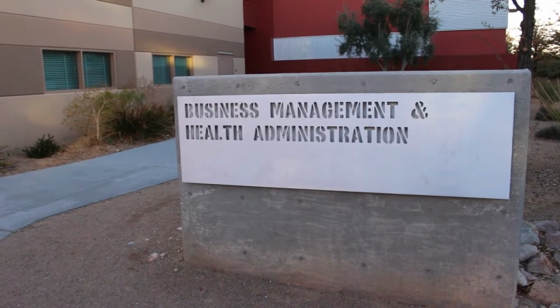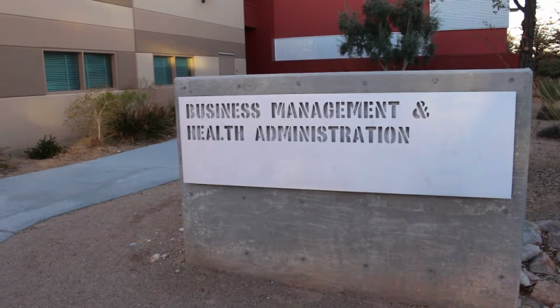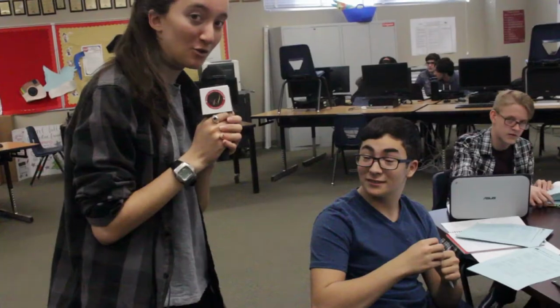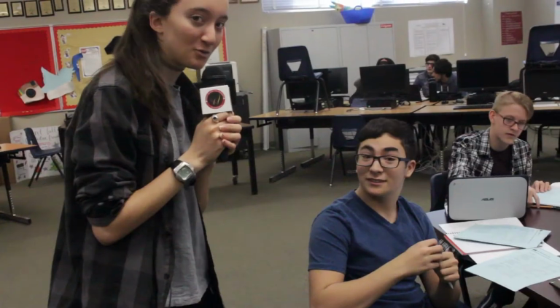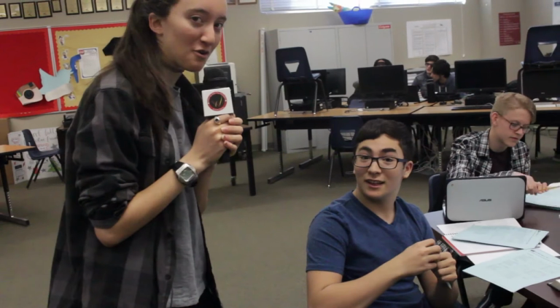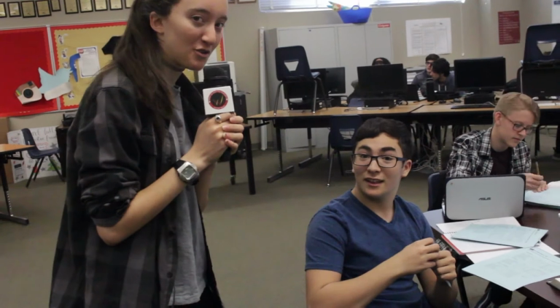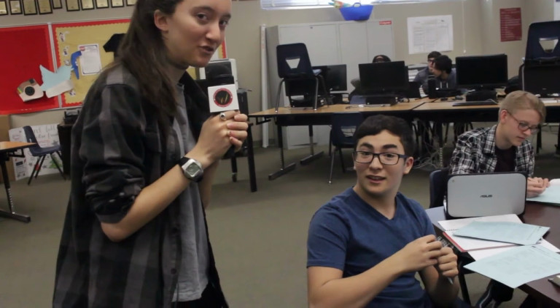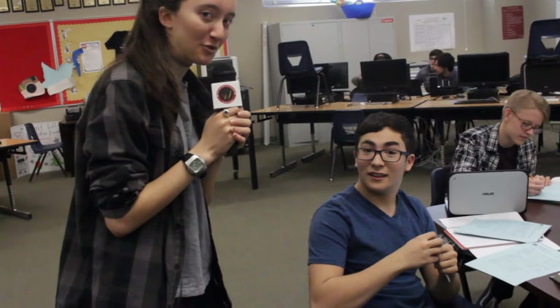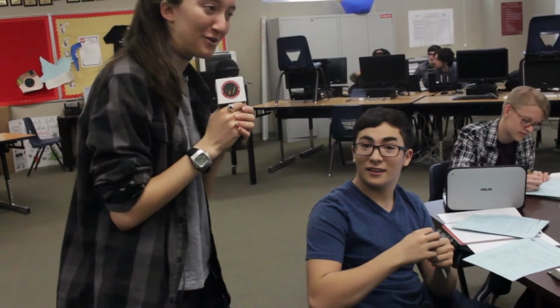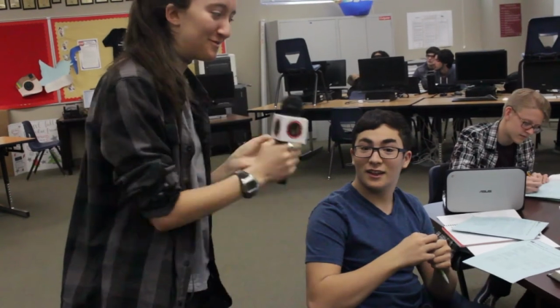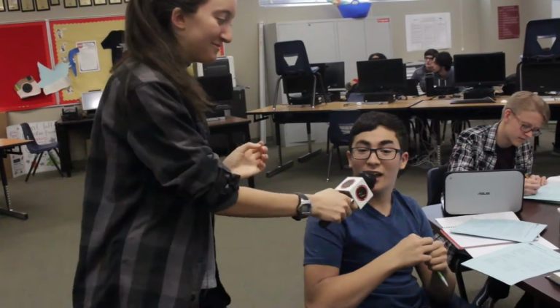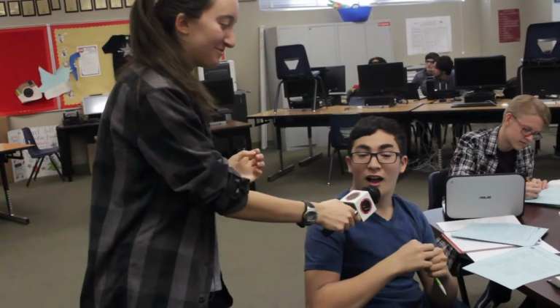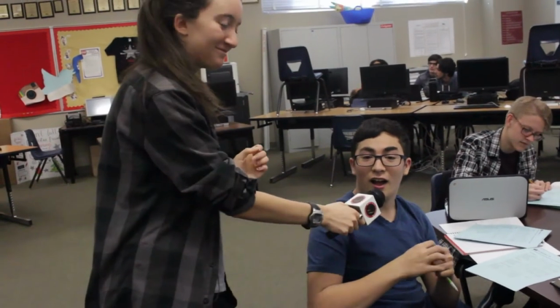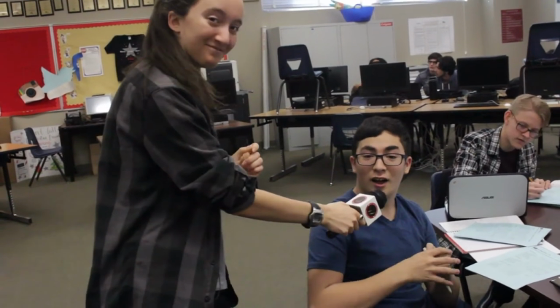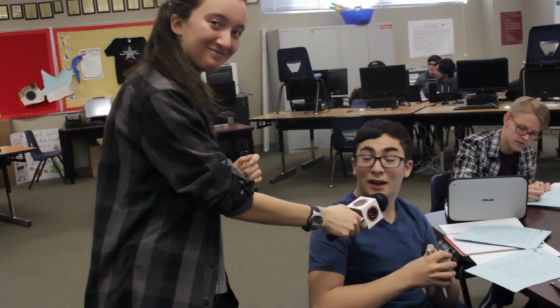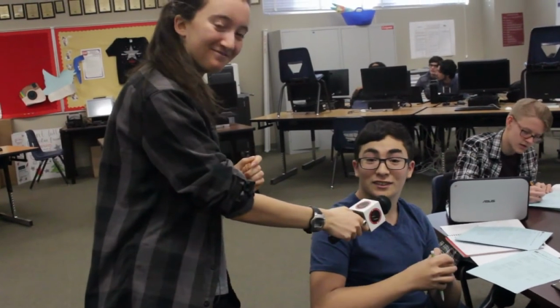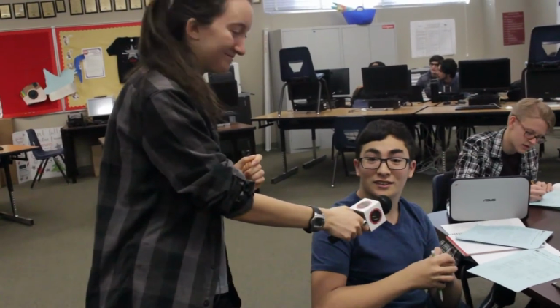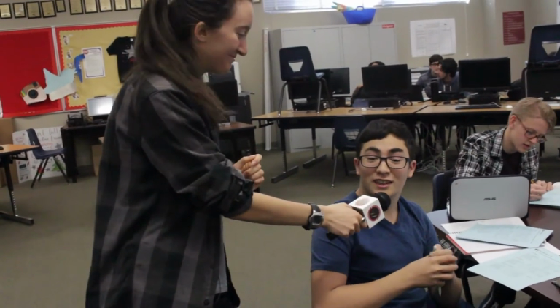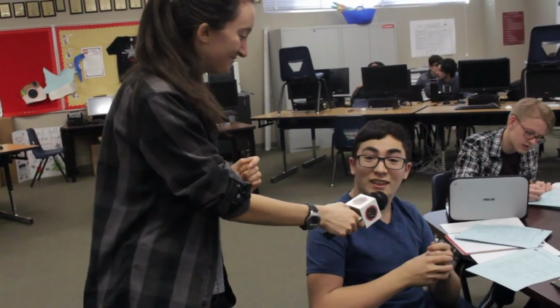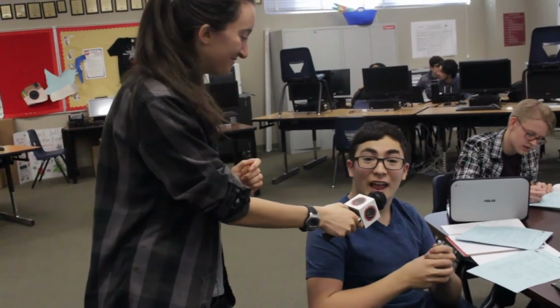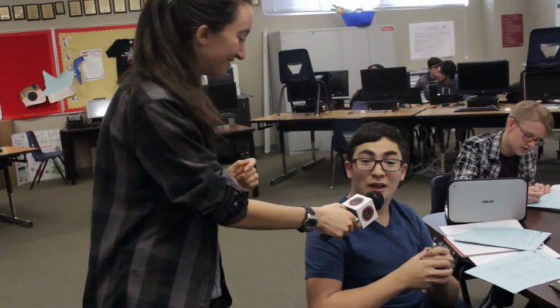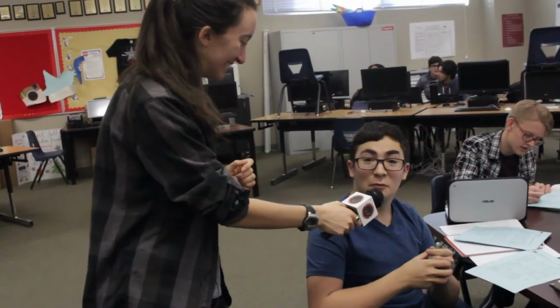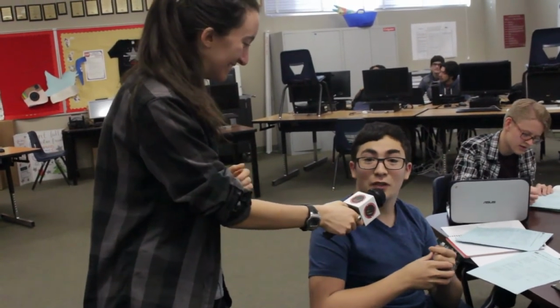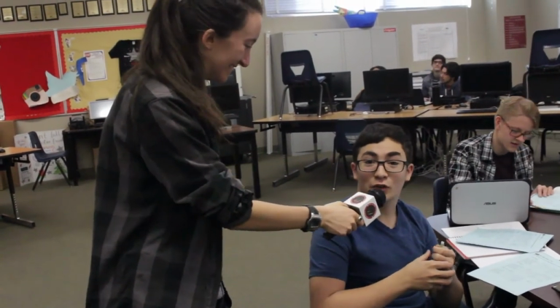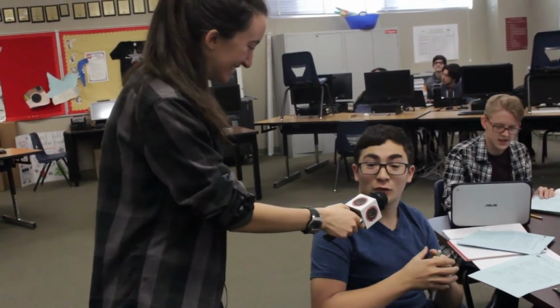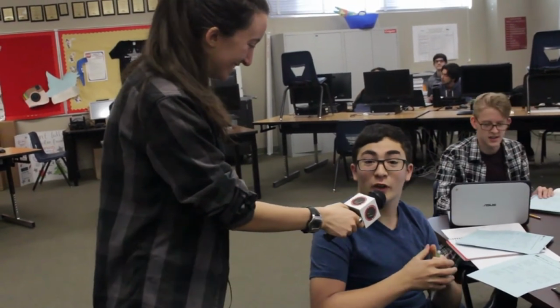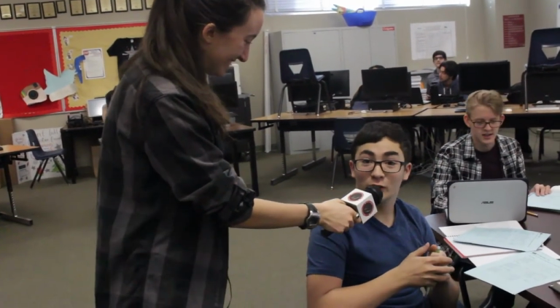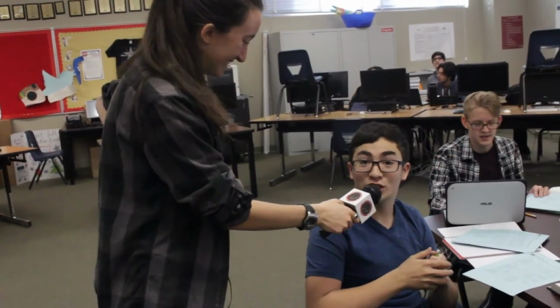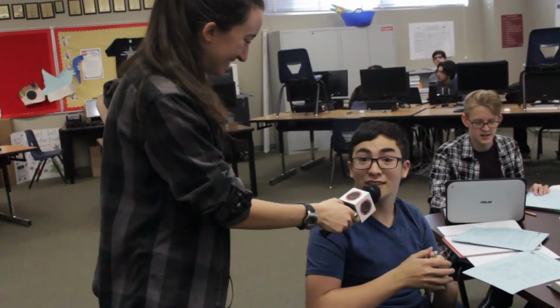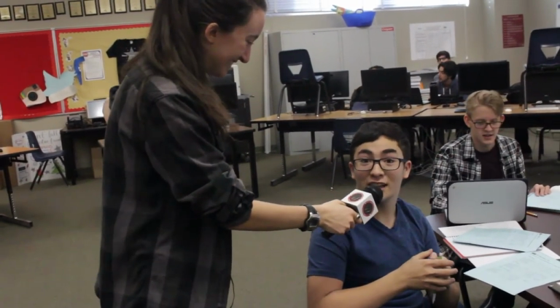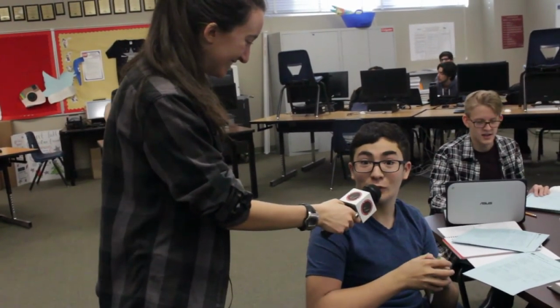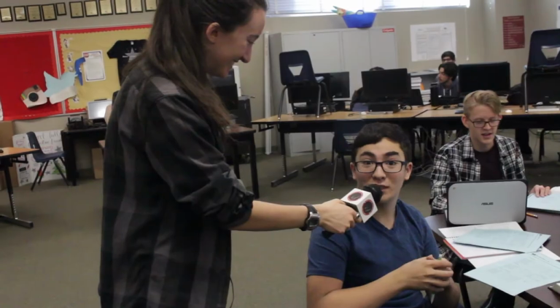Are you smarter than a fifth grader? I'd like to say that I am, but there's a very good chance that I'm not.